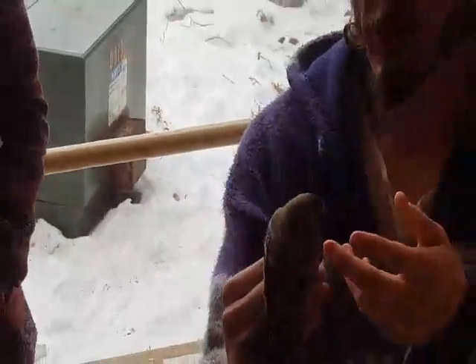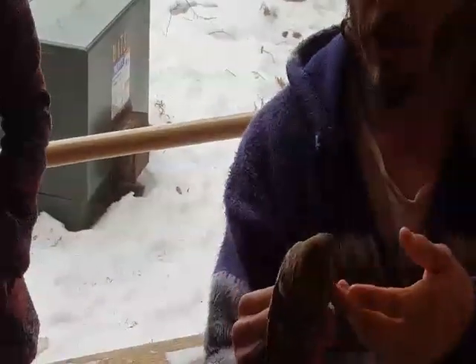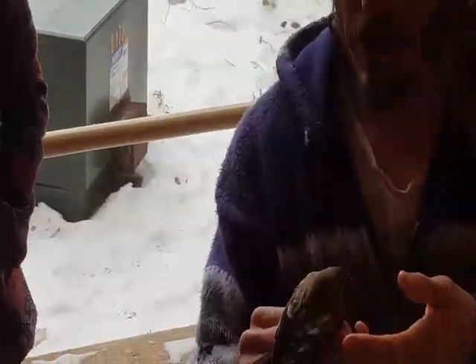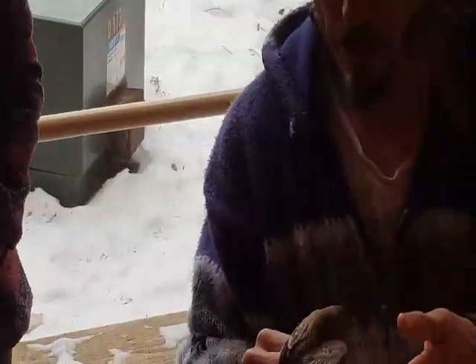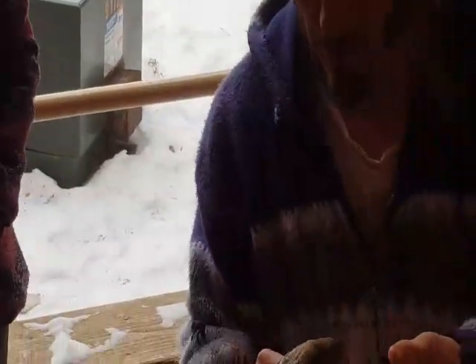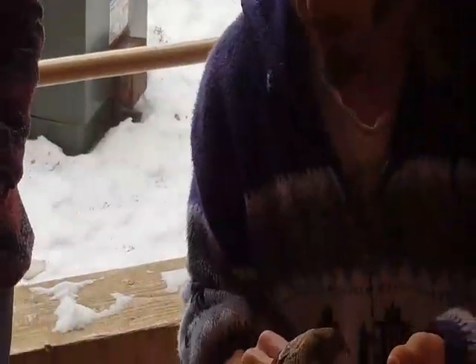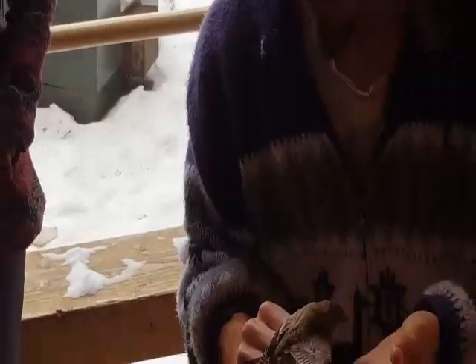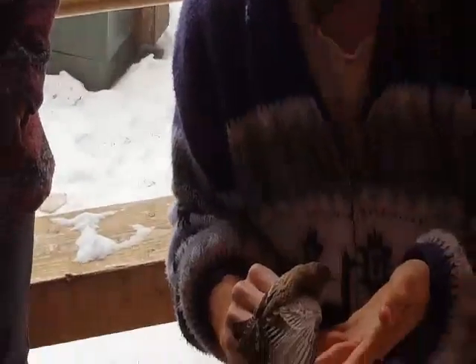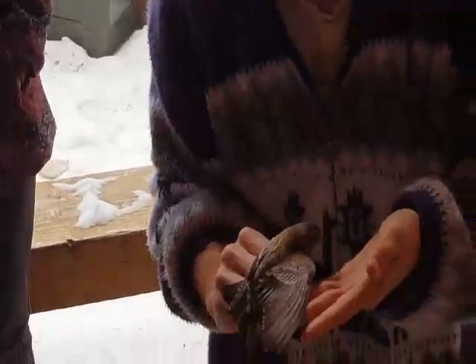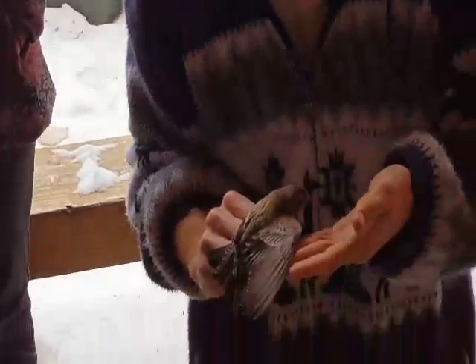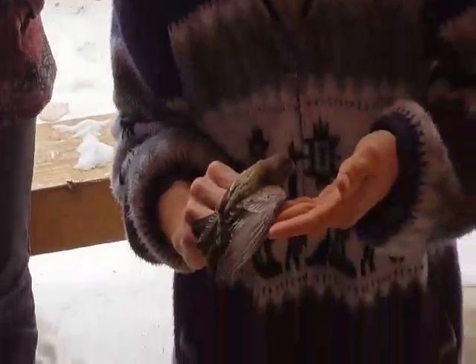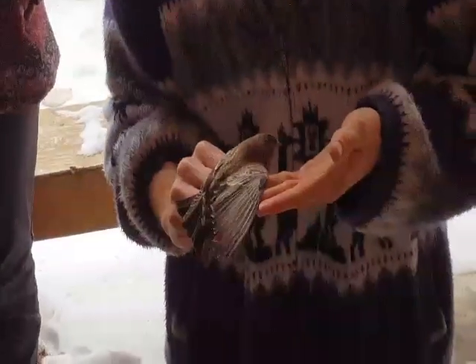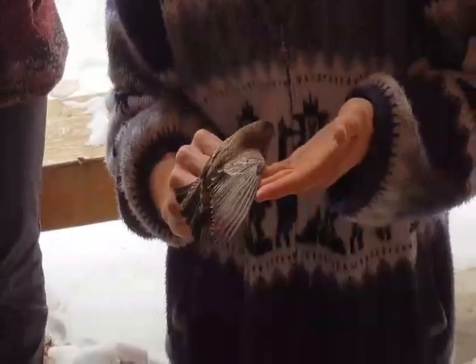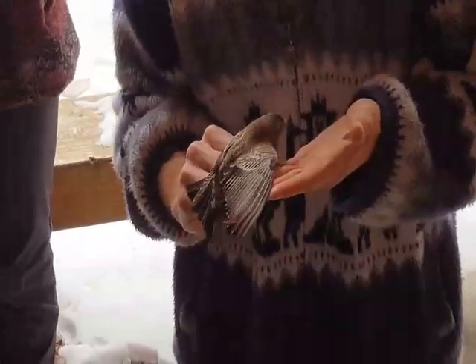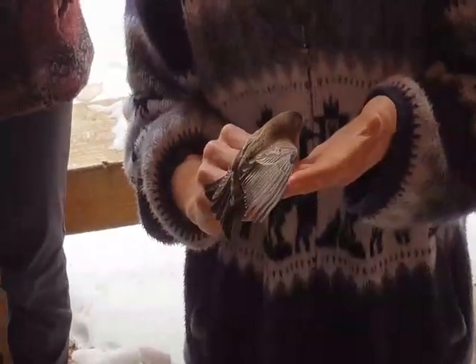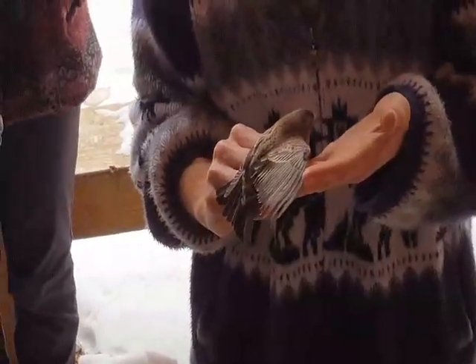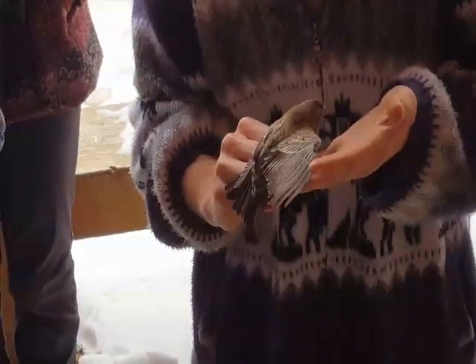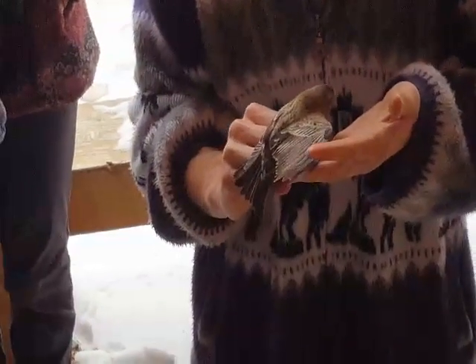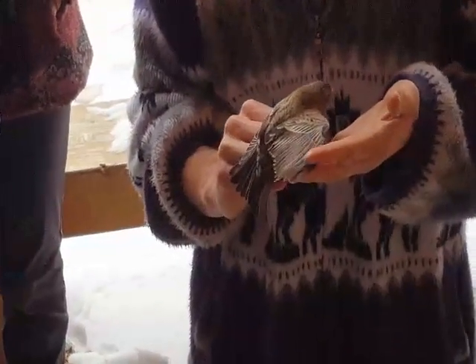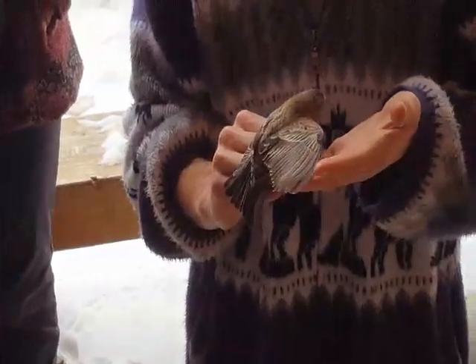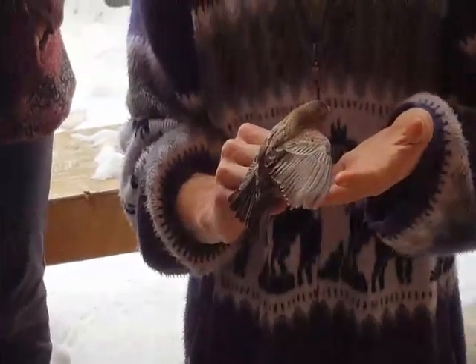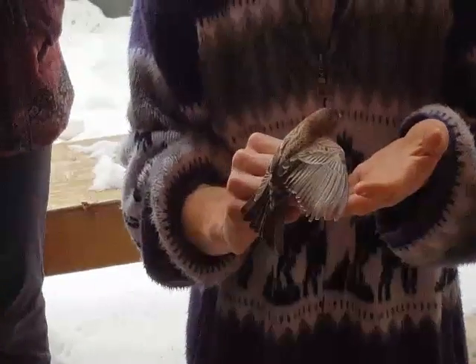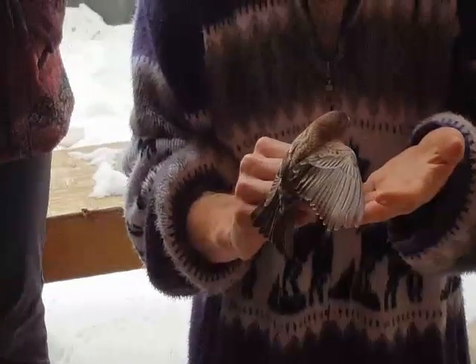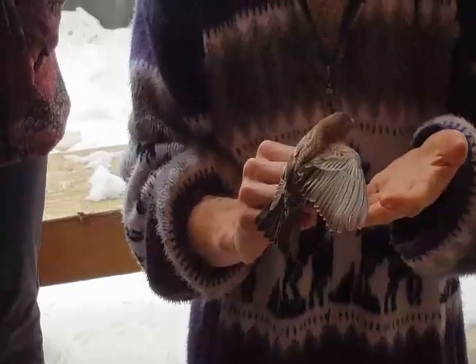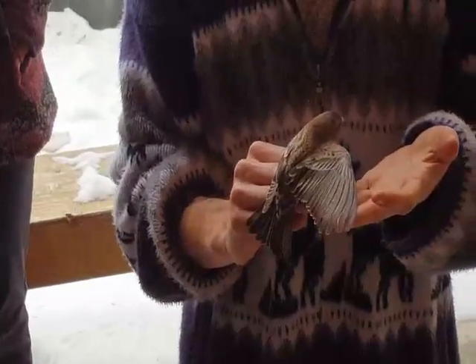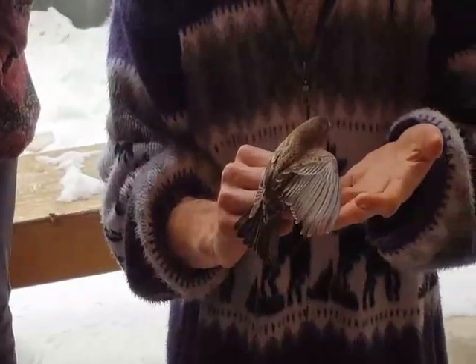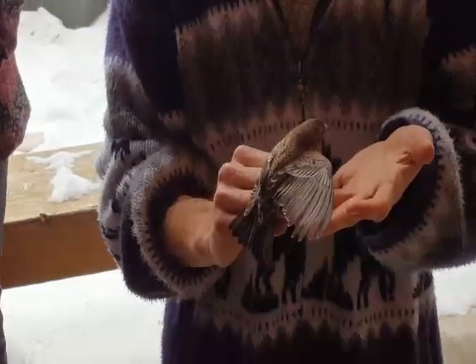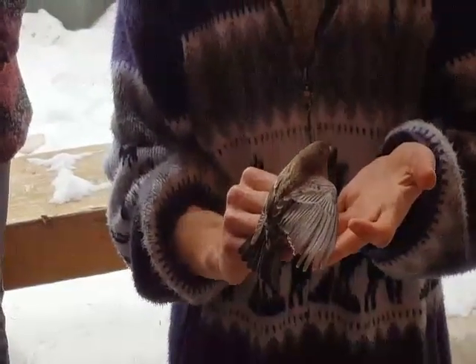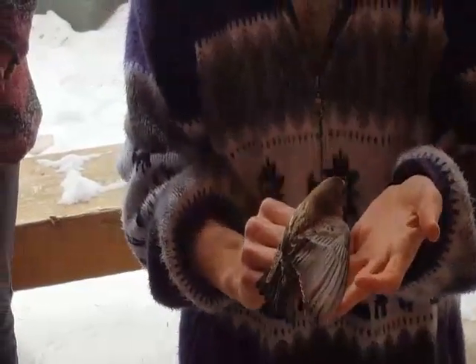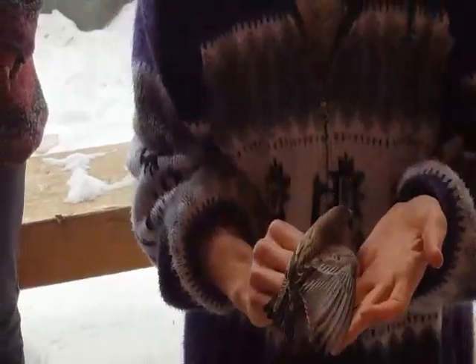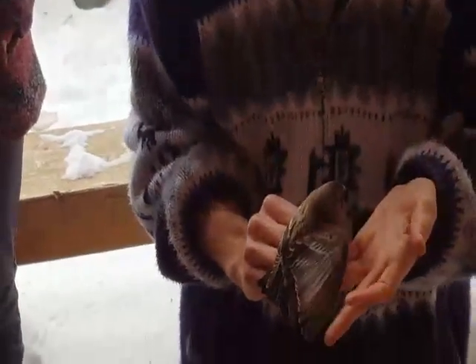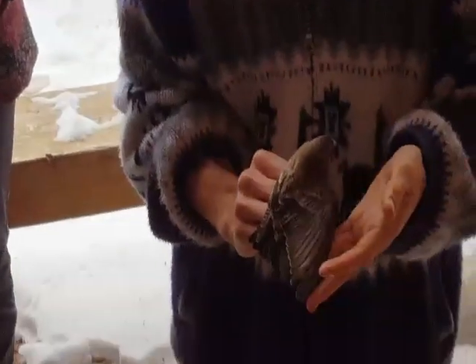Rosy-Finches have these great long wings that they use for flying in super high winds and low oxygen environments.